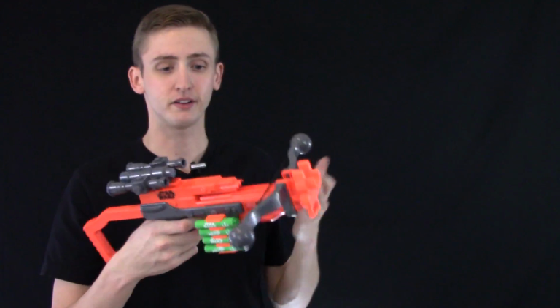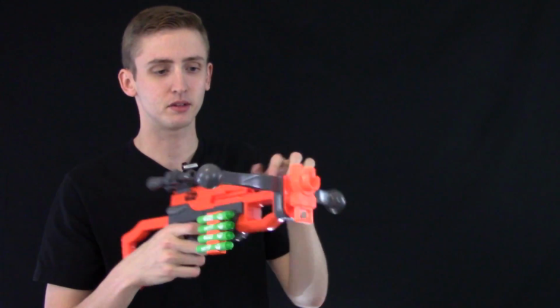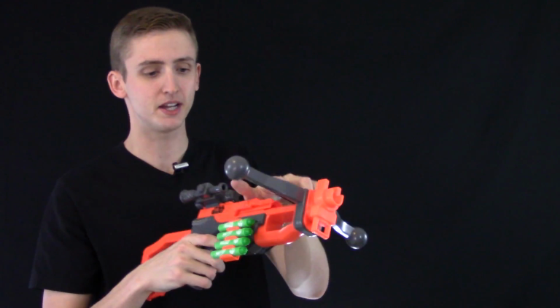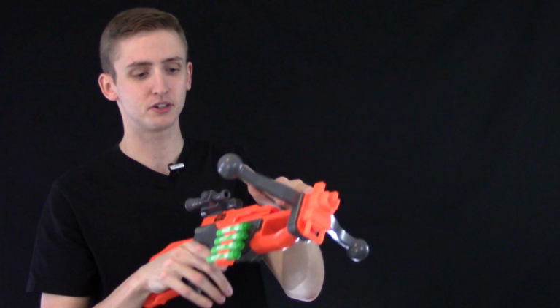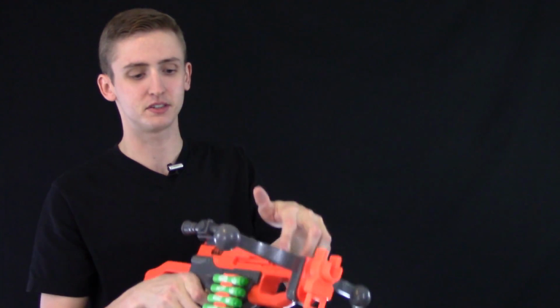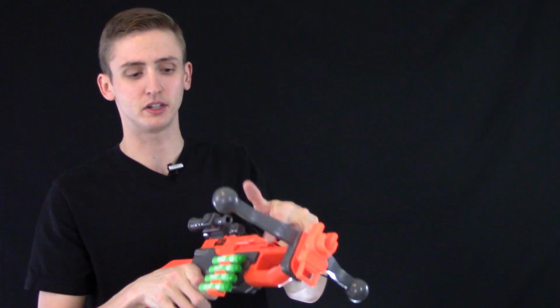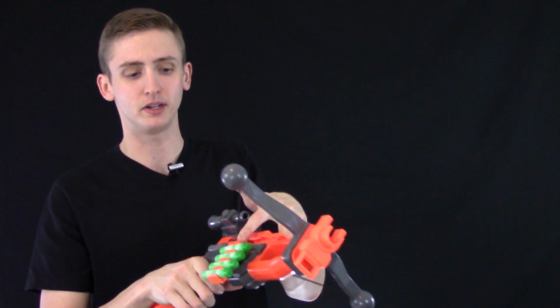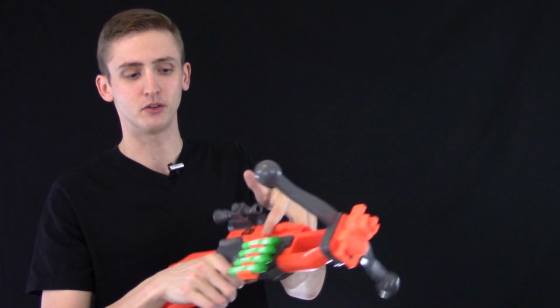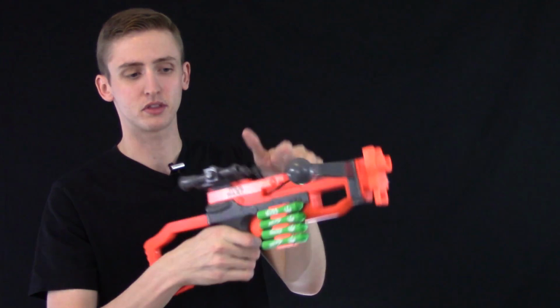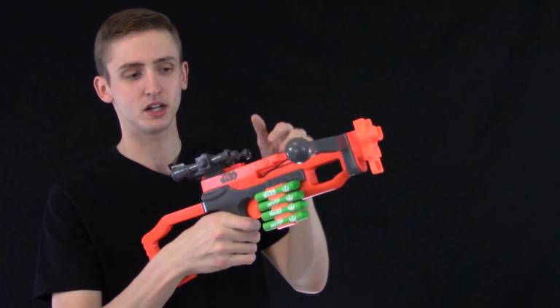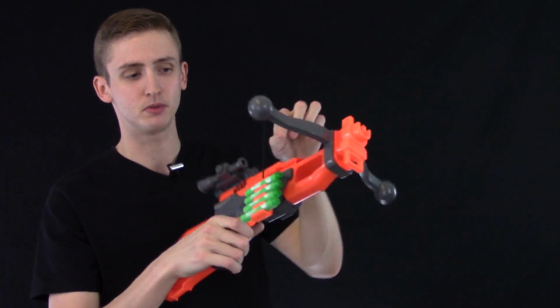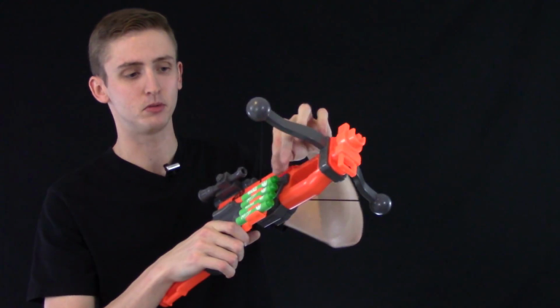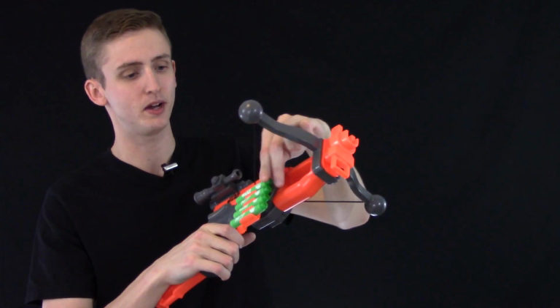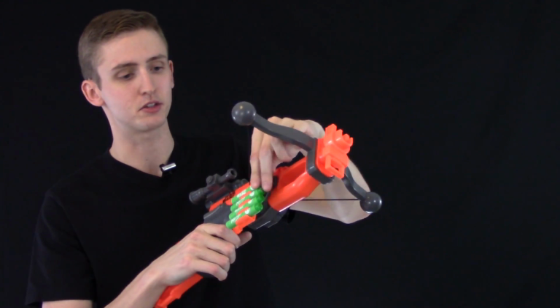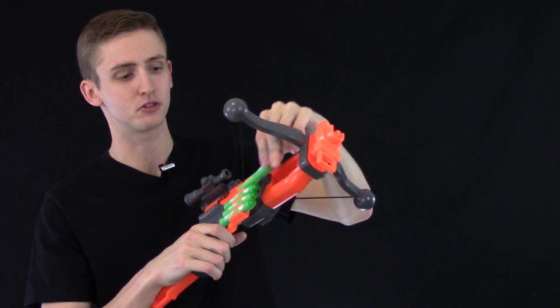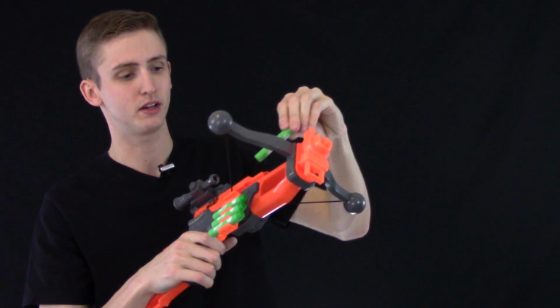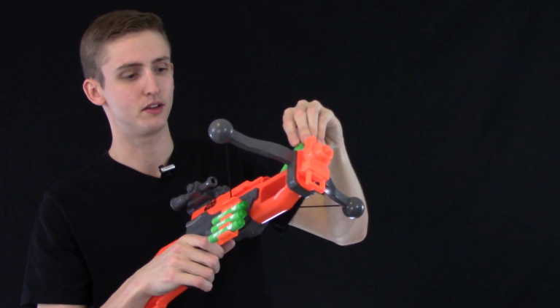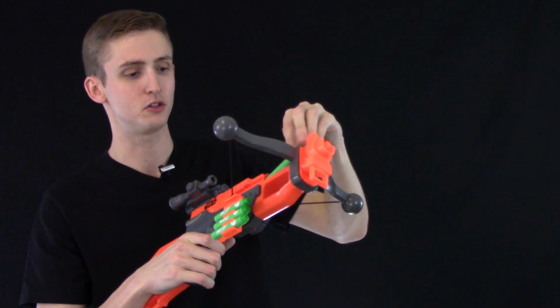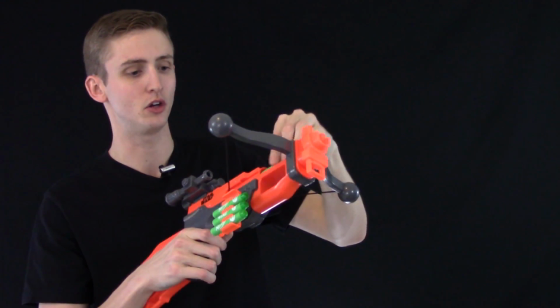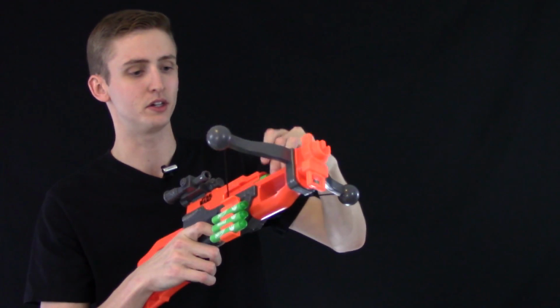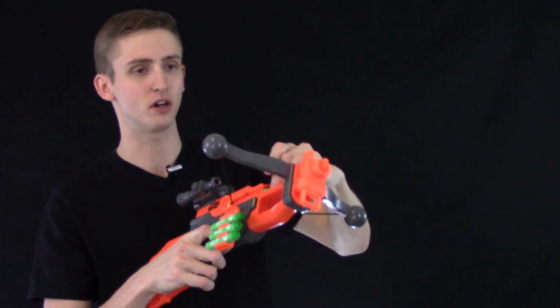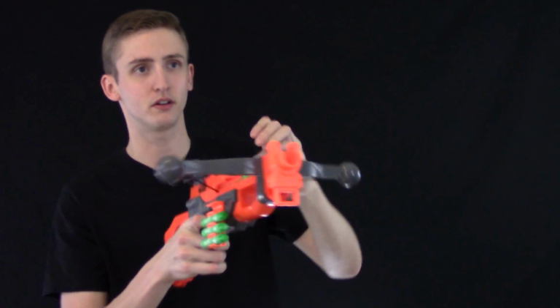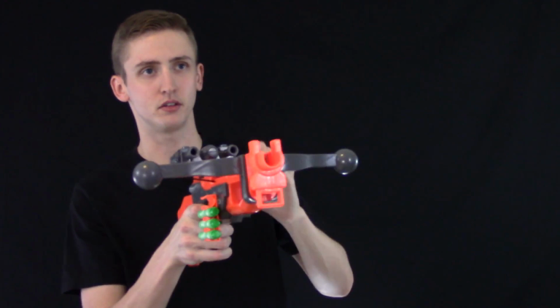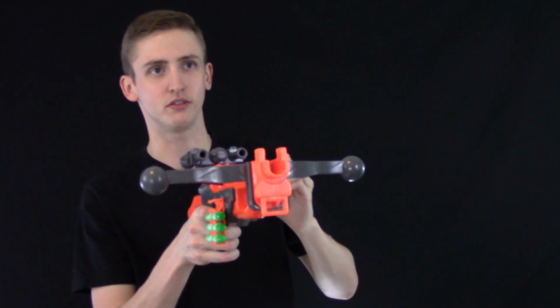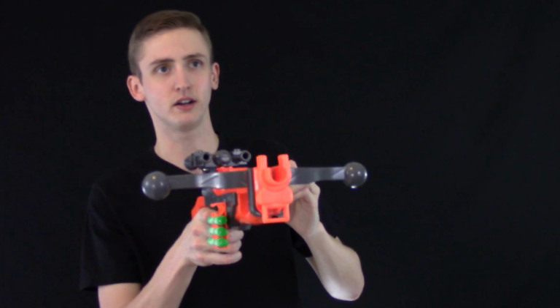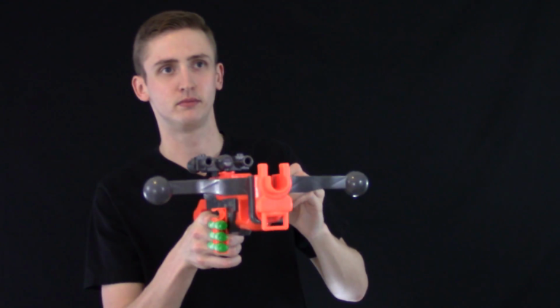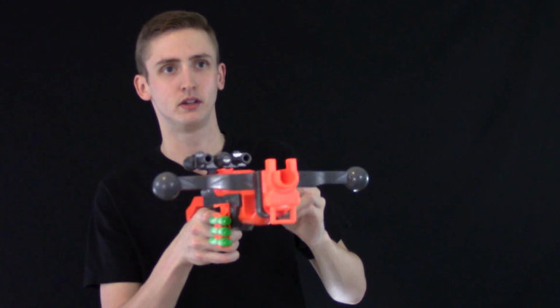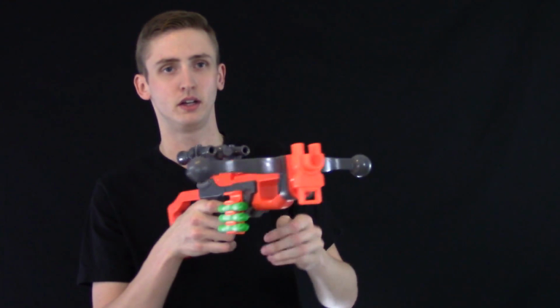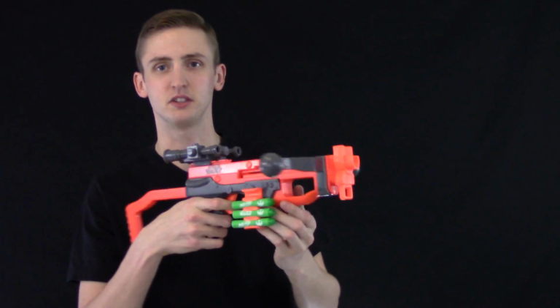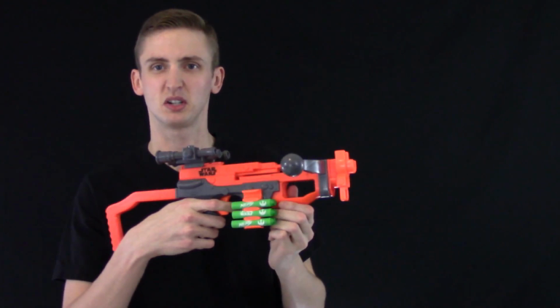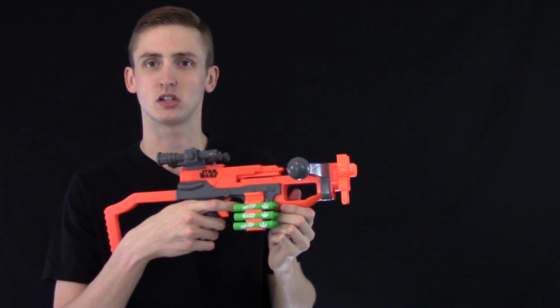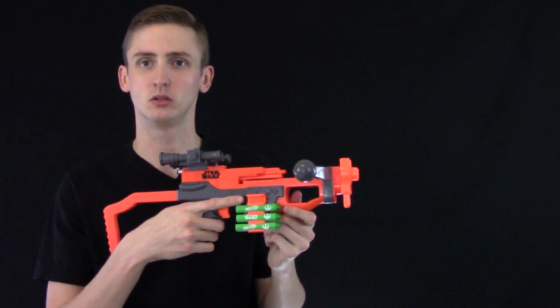Firing the blaster is a little bit unorthodox — you pull back the string, then you load in a dart and you fire. It is pretty slow.